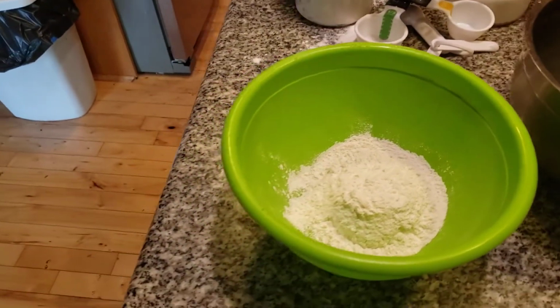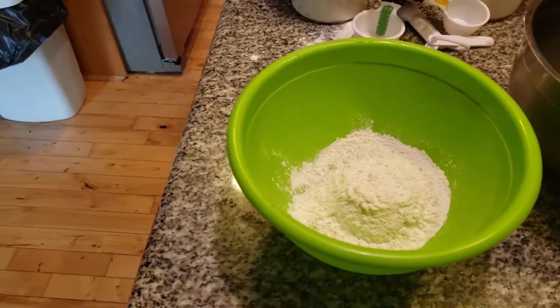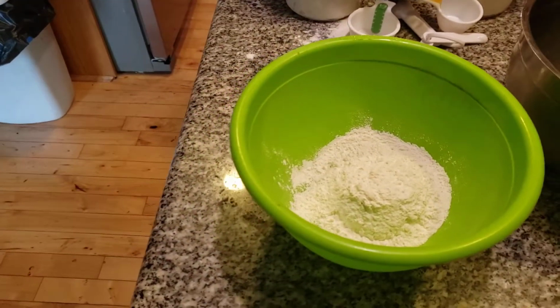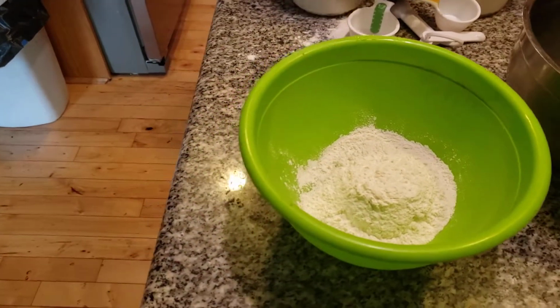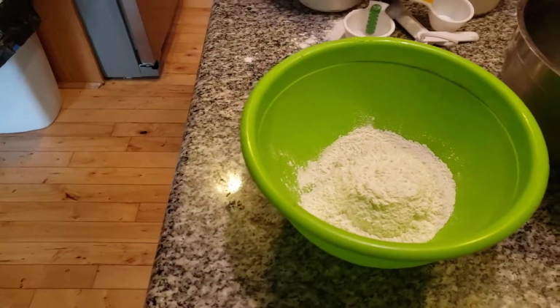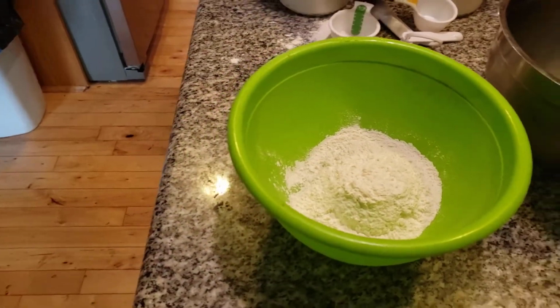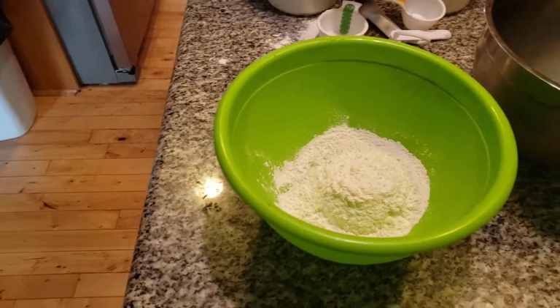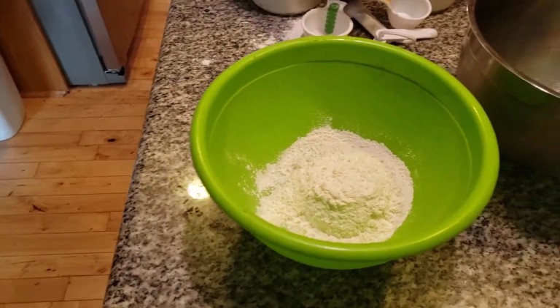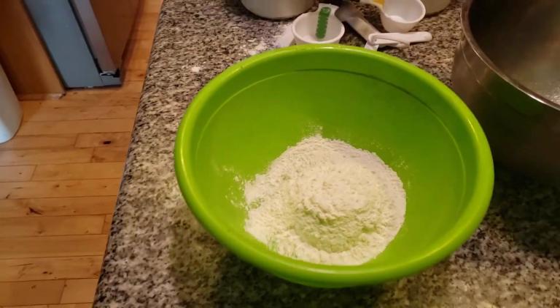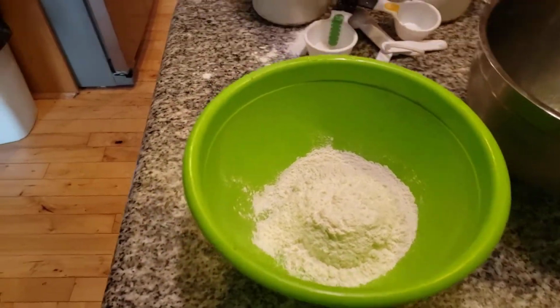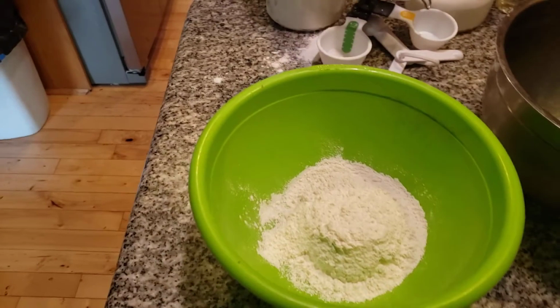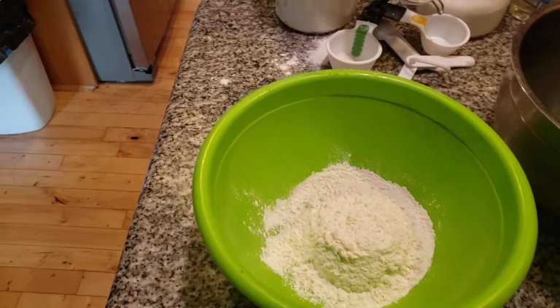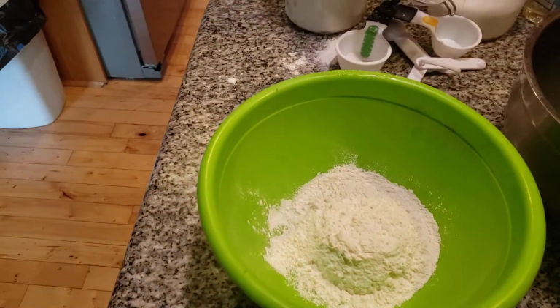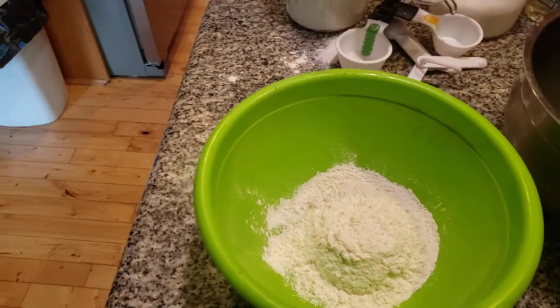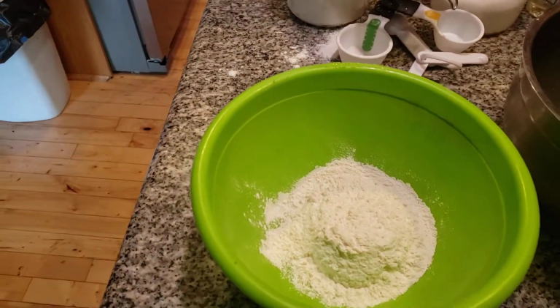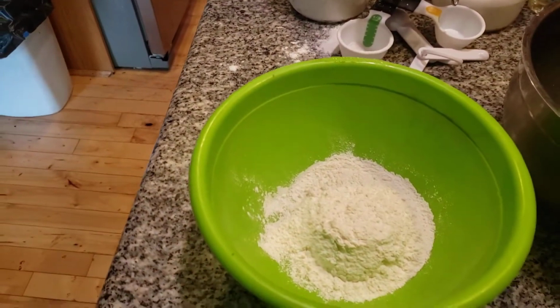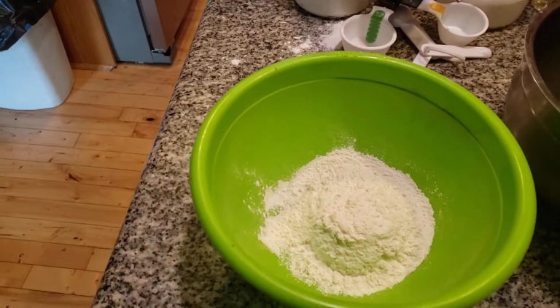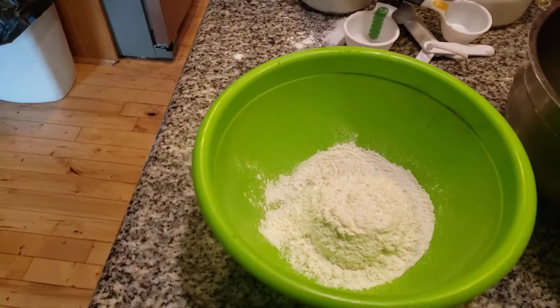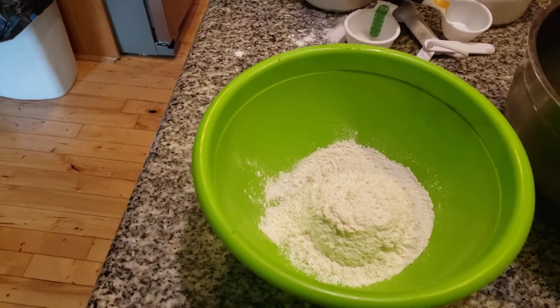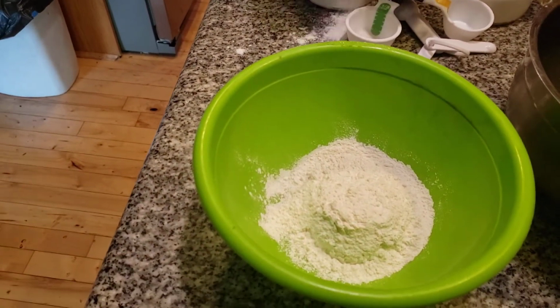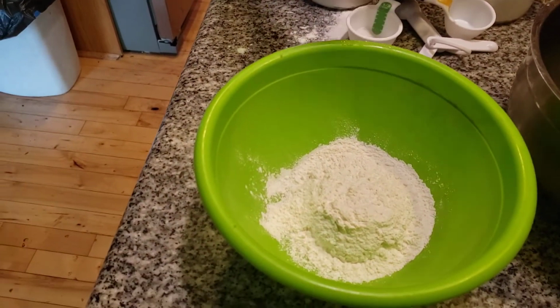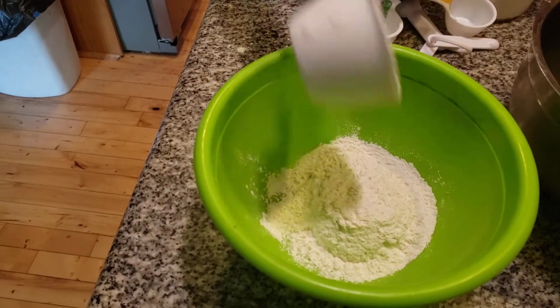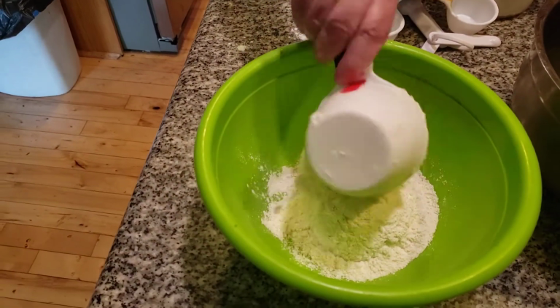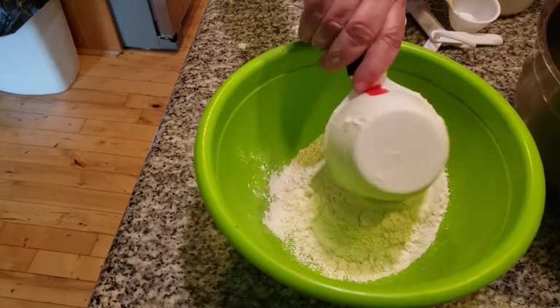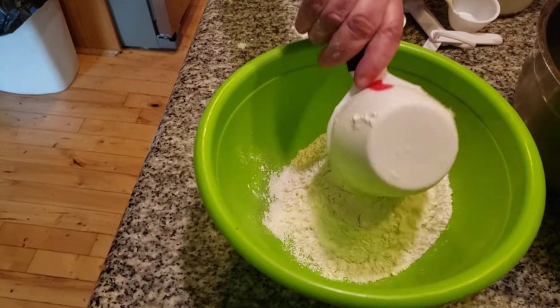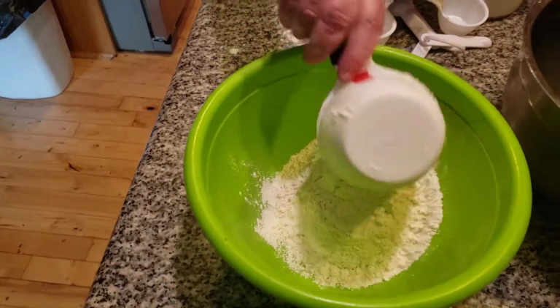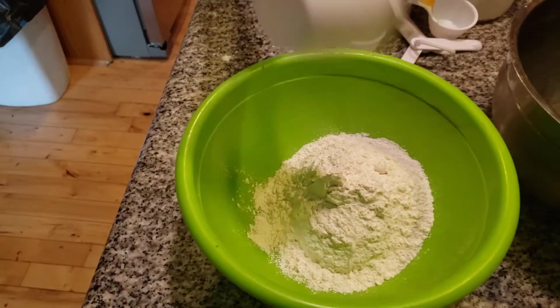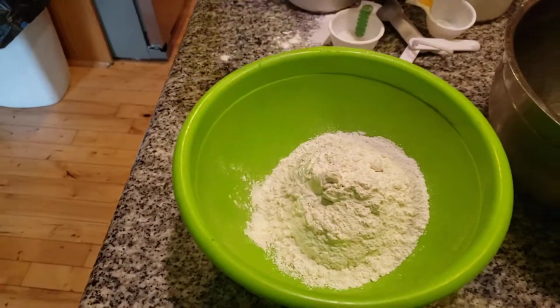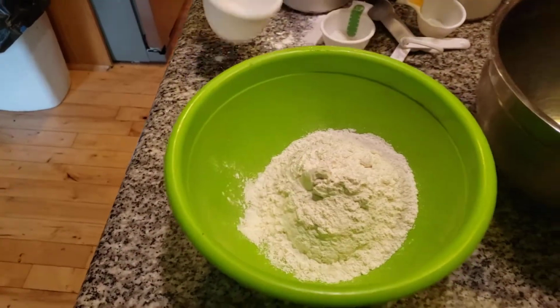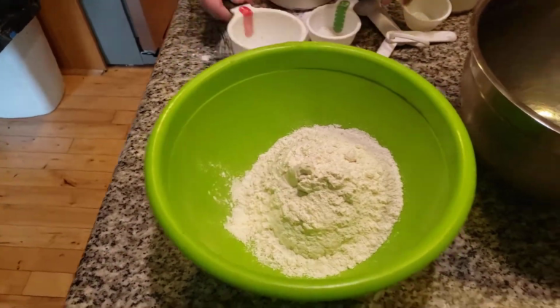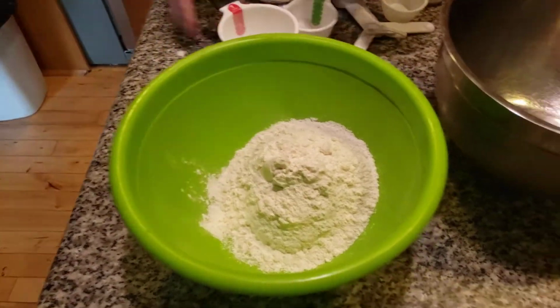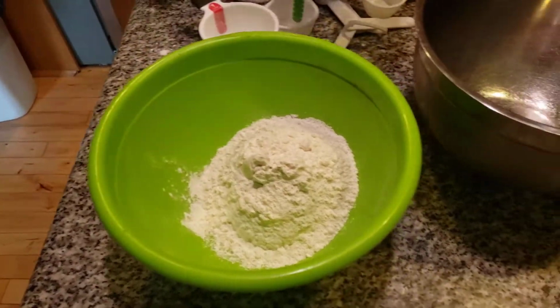I just got a fresh bag of flour yesterday. It was on sale — I was absolutely thrilled. So, two cups of flour.